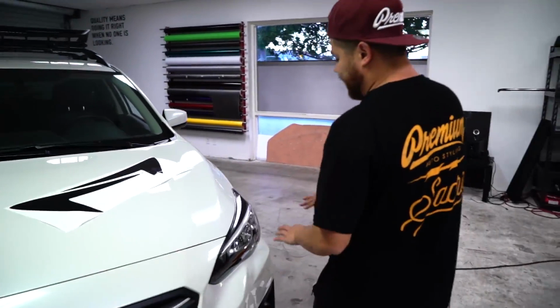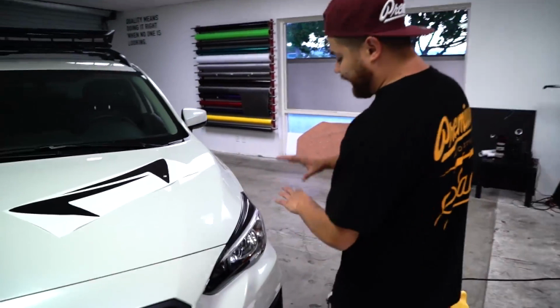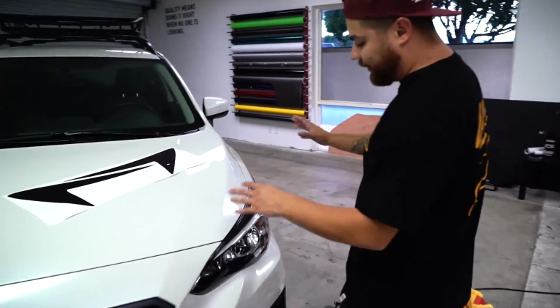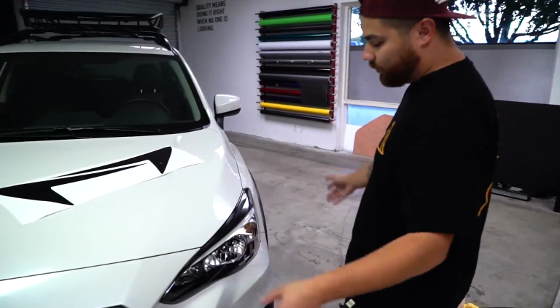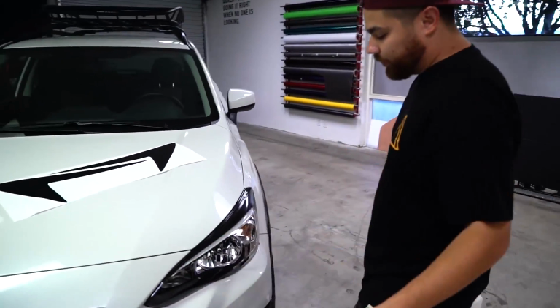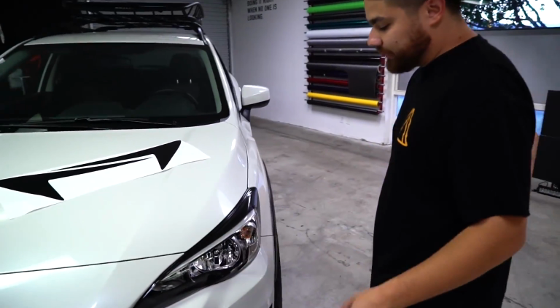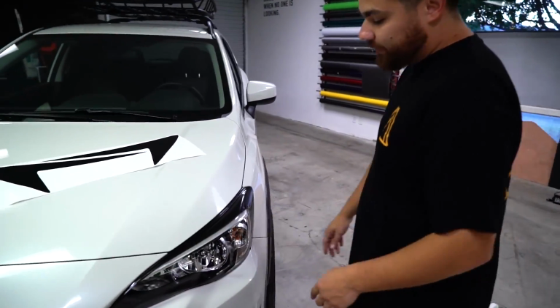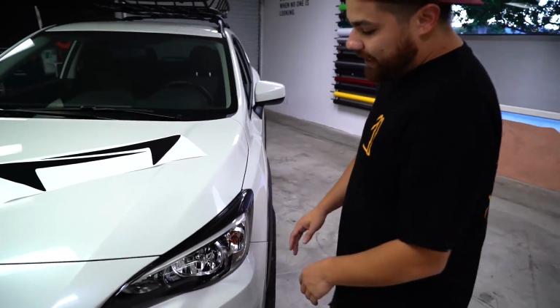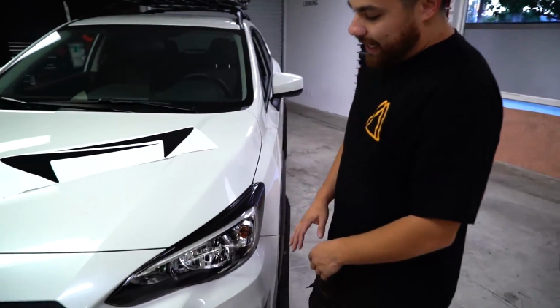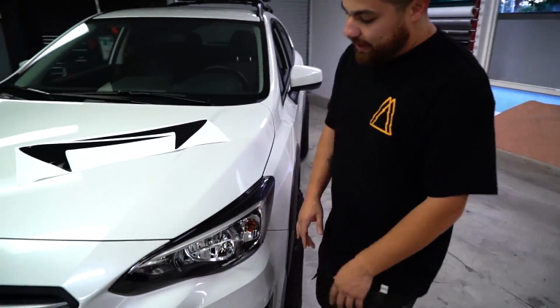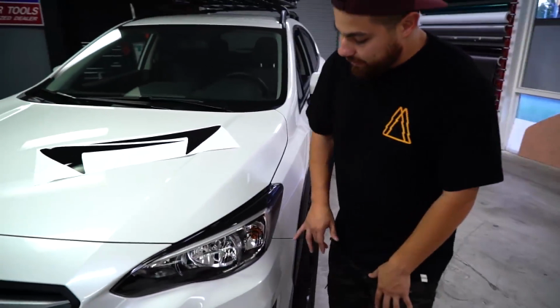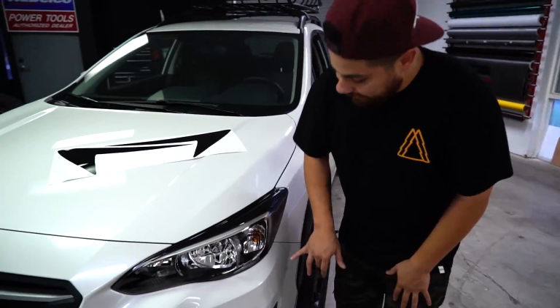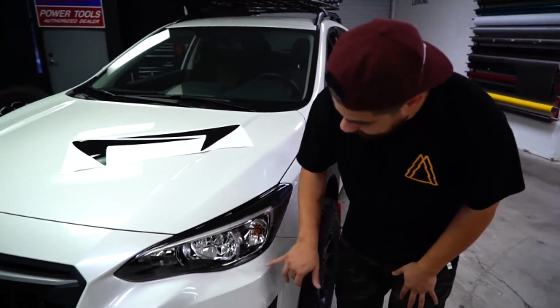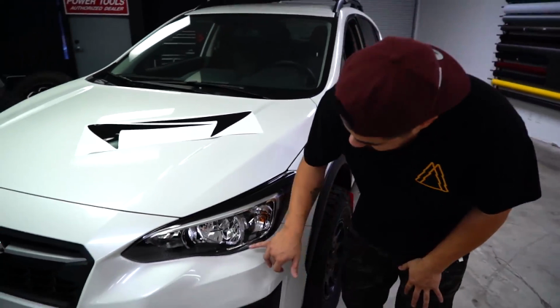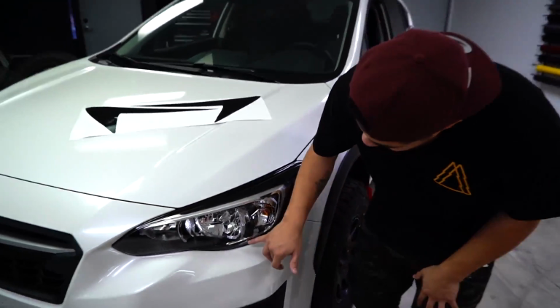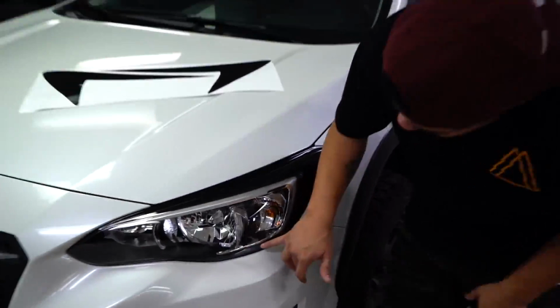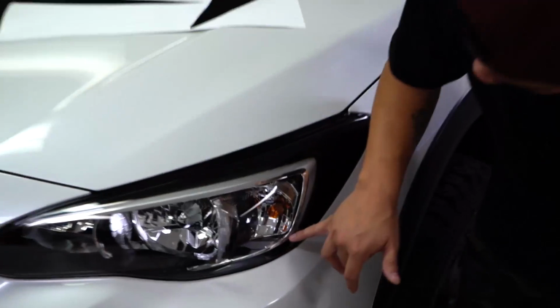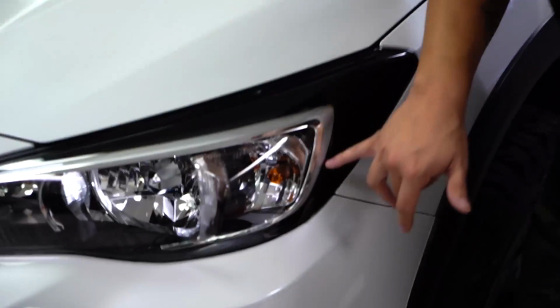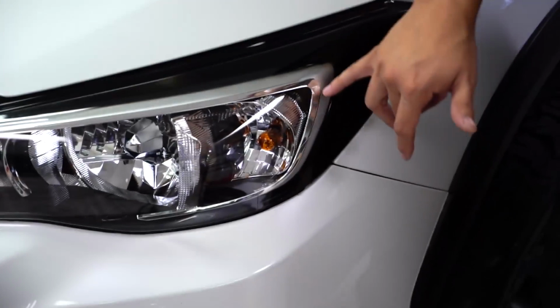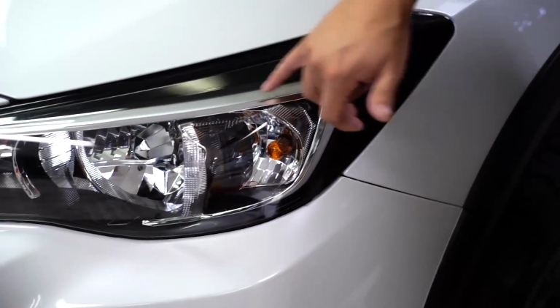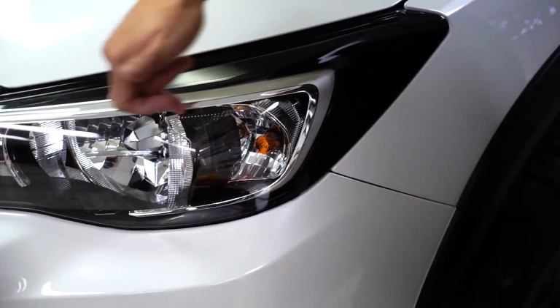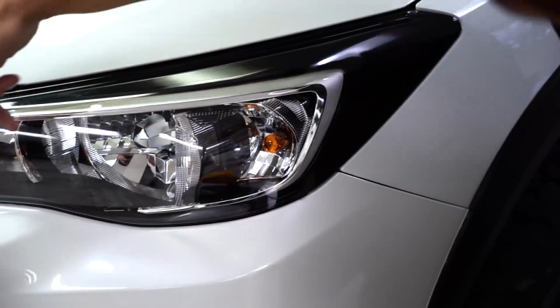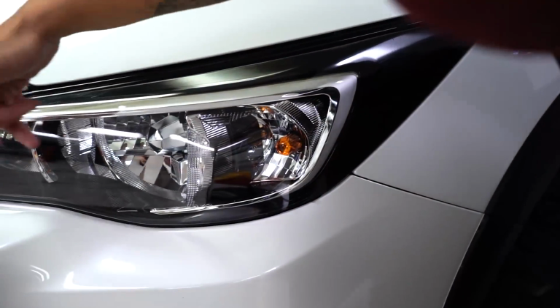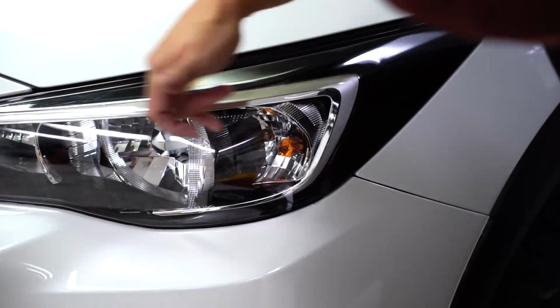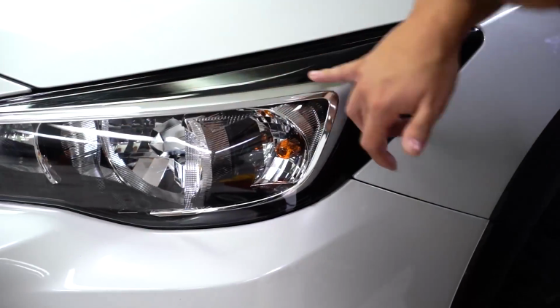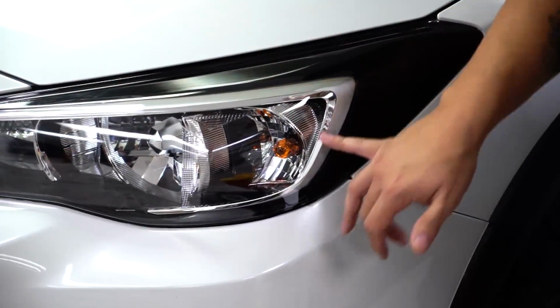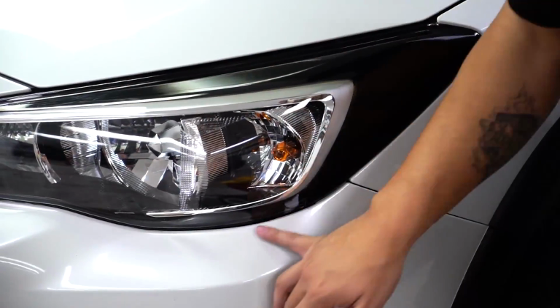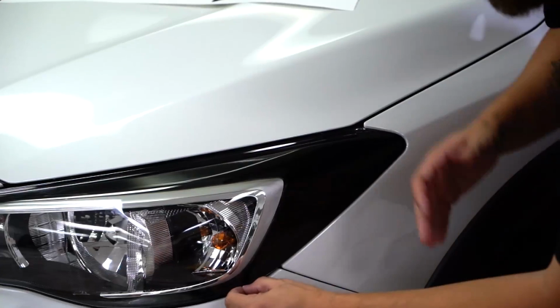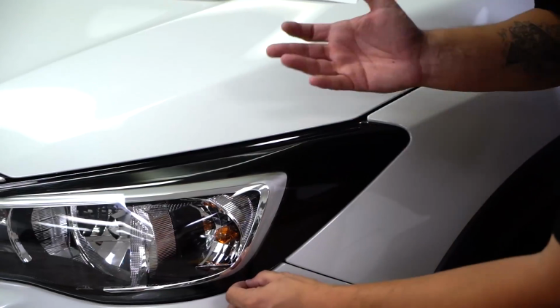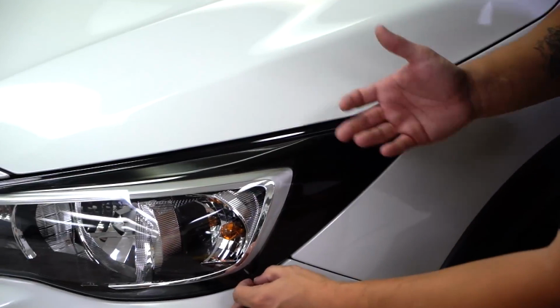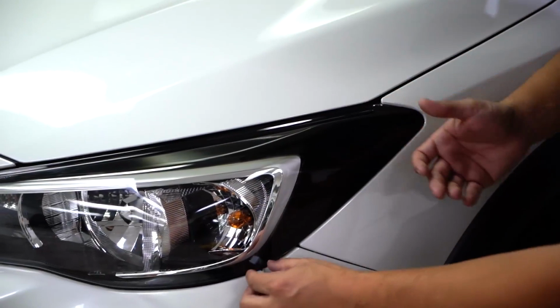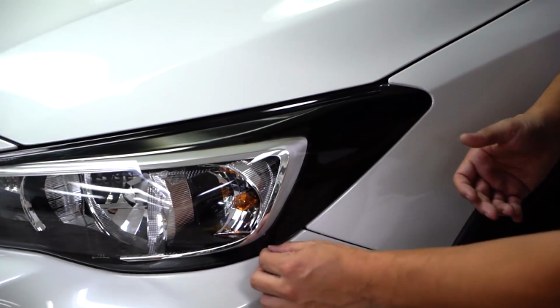So the purpose of the amber delete kit is to get rid of that — make the headlight look more aggressive. Another thing it does is make the whole C-Light a lot more prominent. Let's get to the removal first.